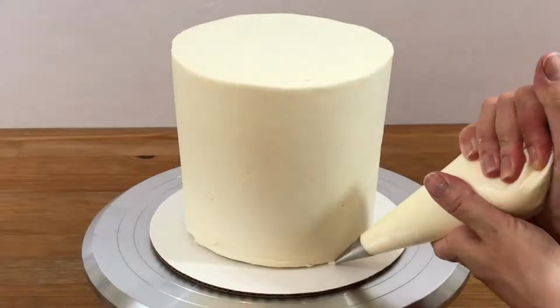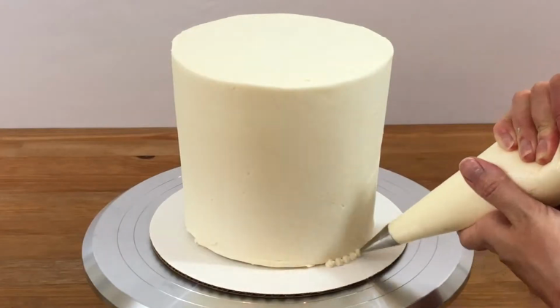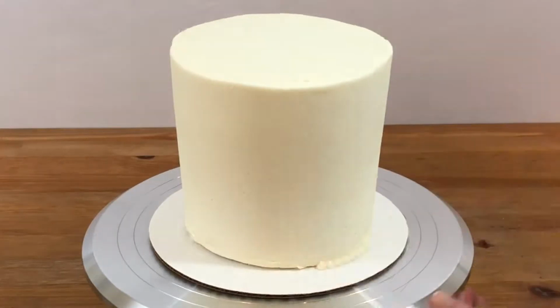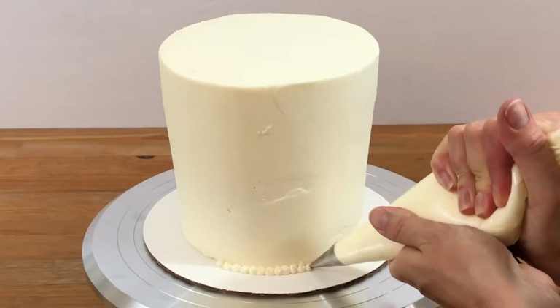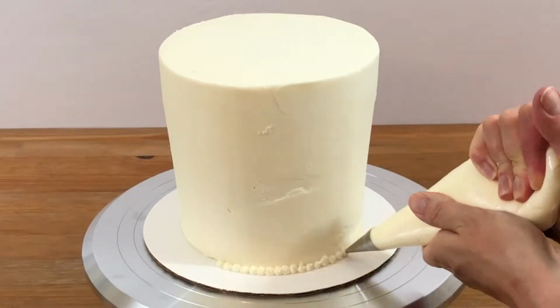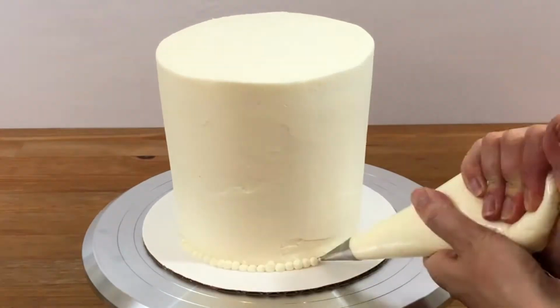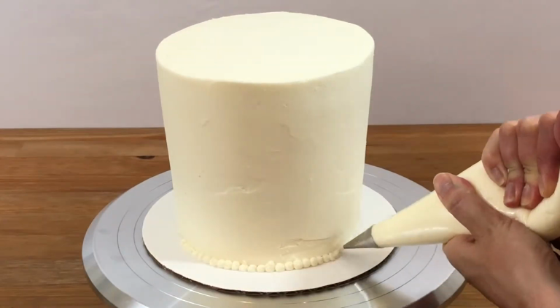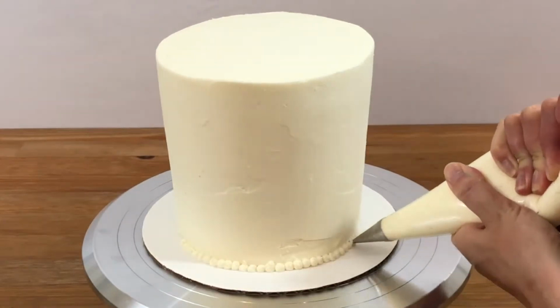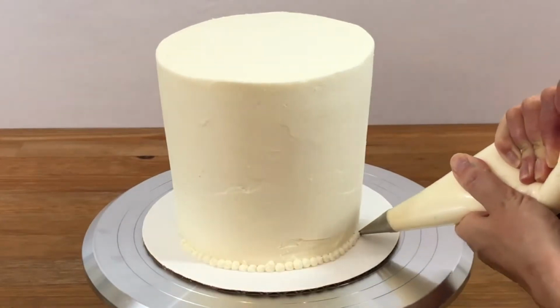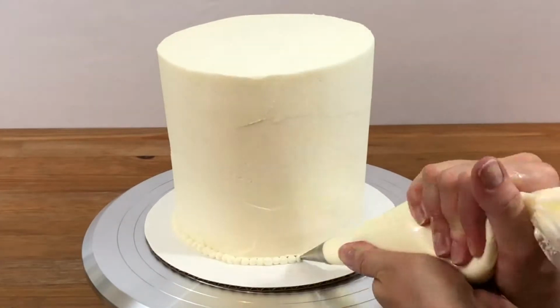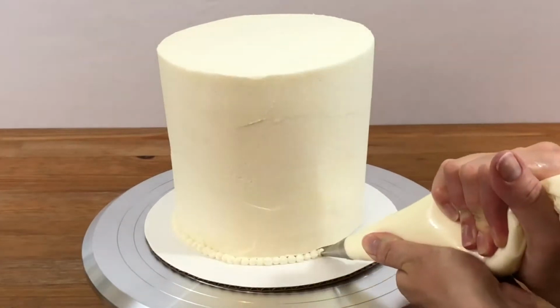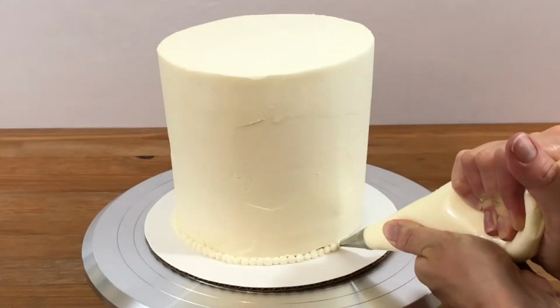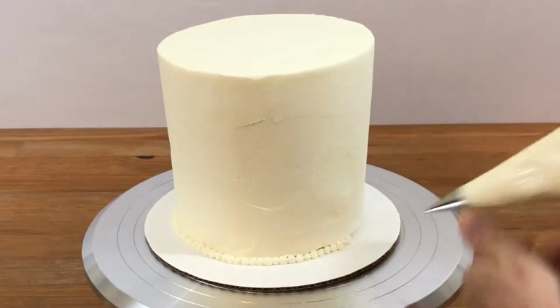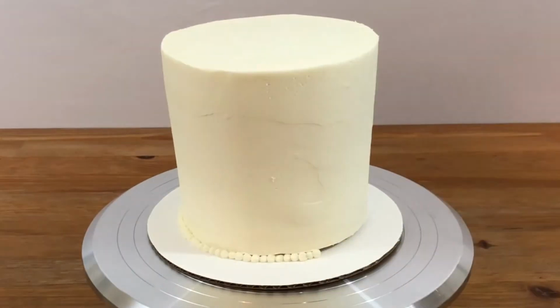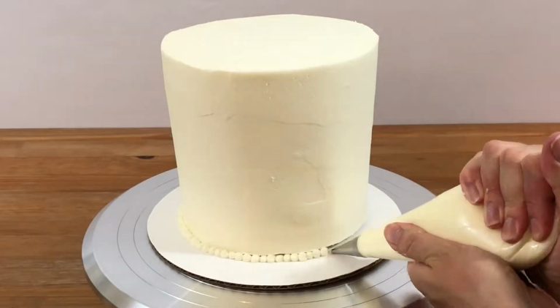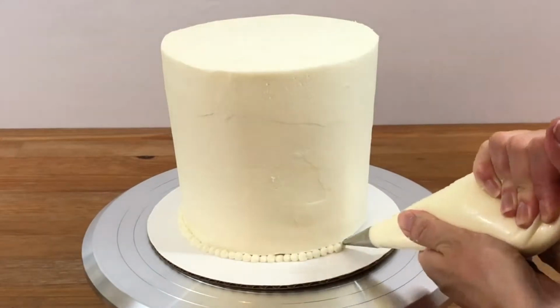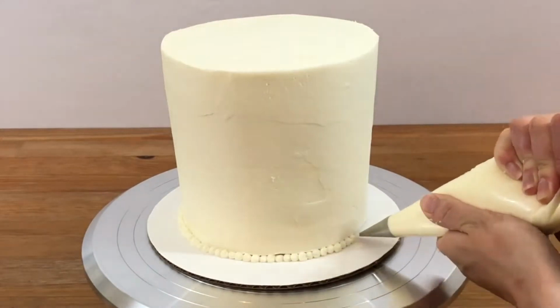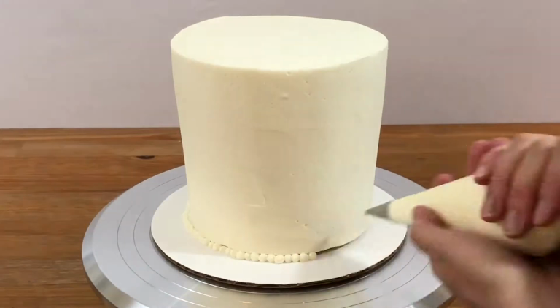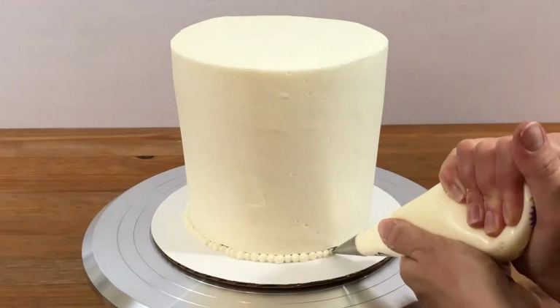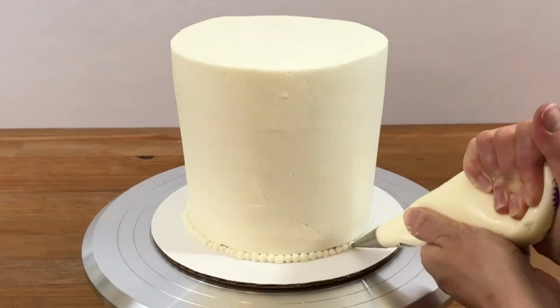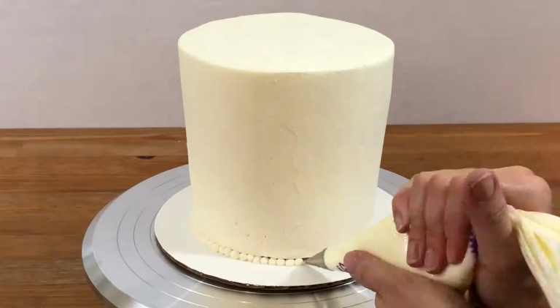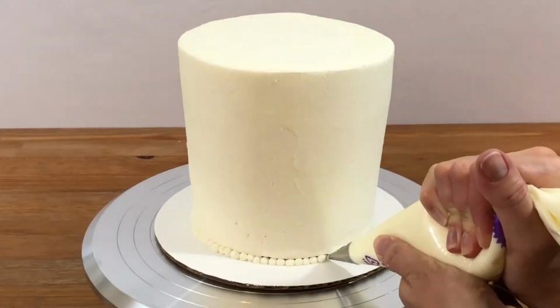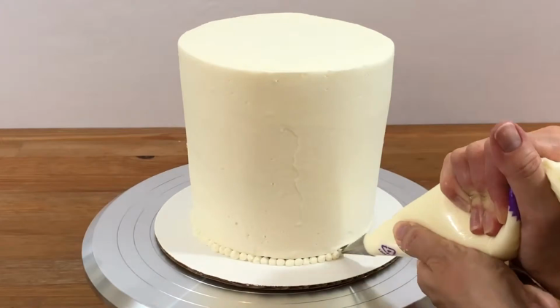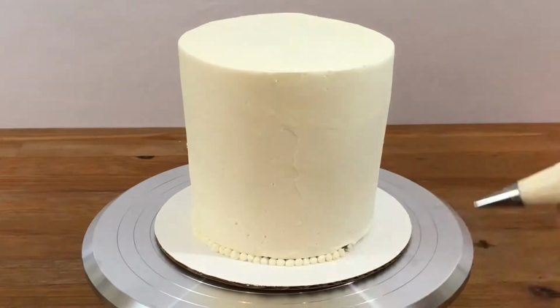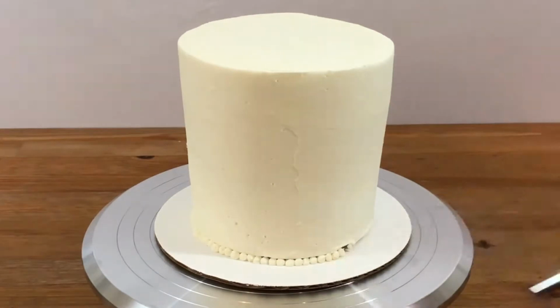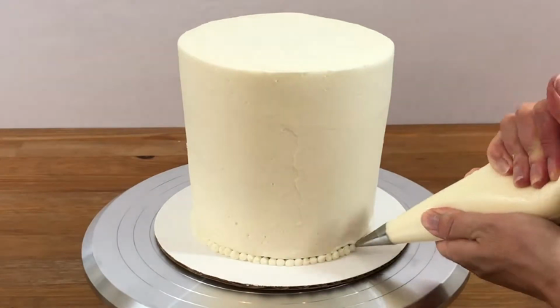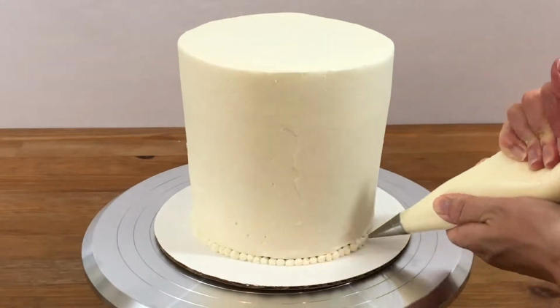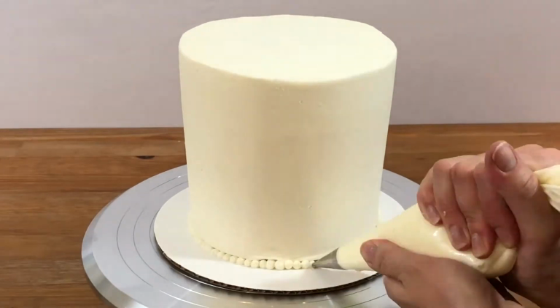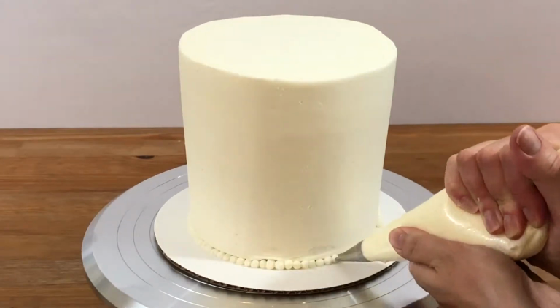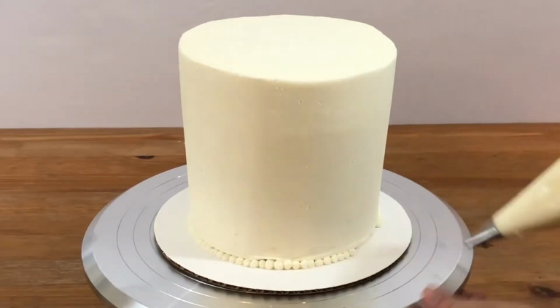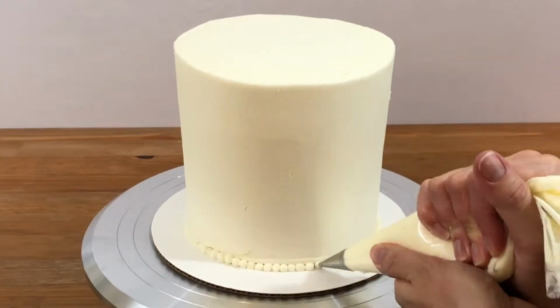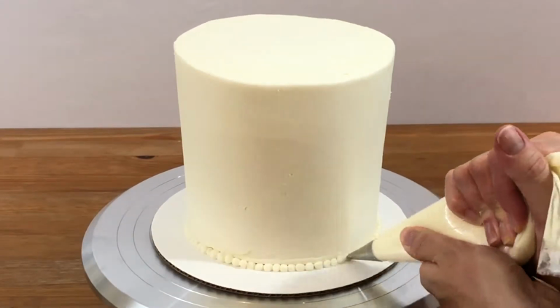Start with a chilled frosted cake. I piped a beaded border around mine, but in hindsight I should have done that at the end.